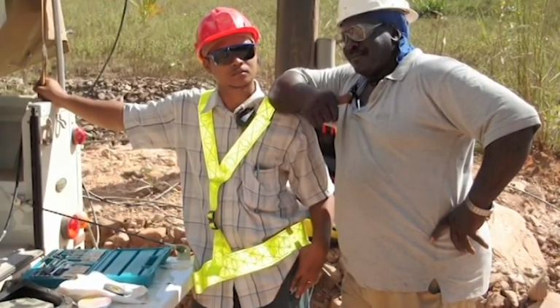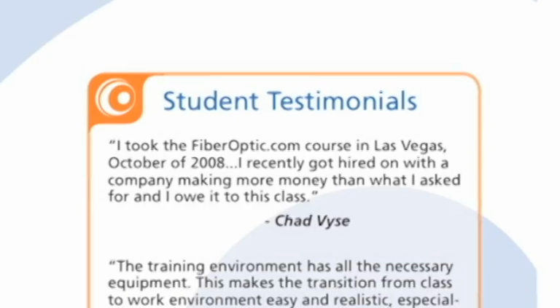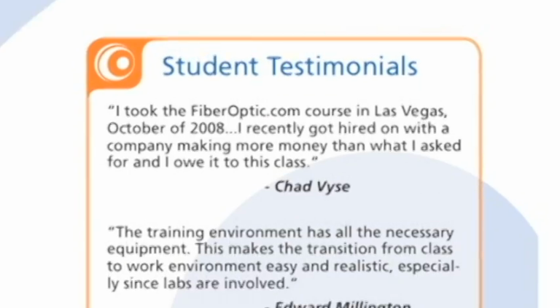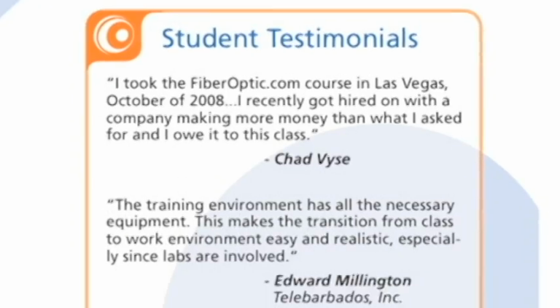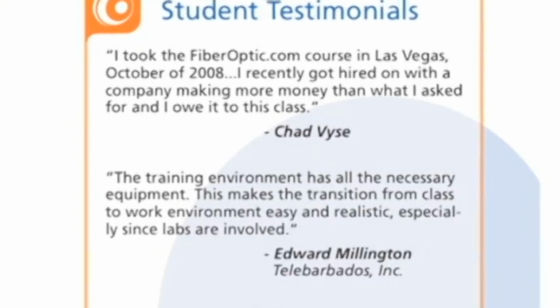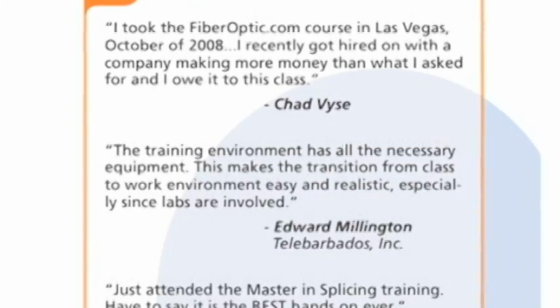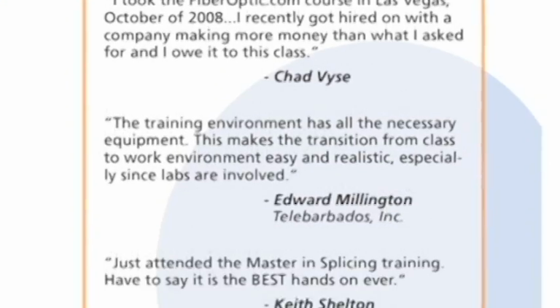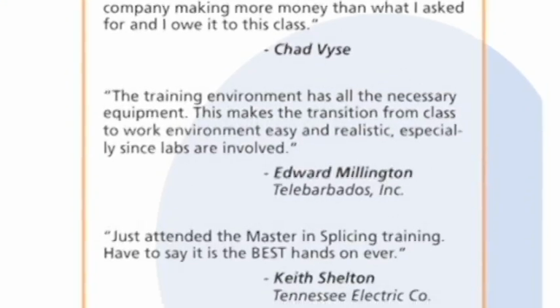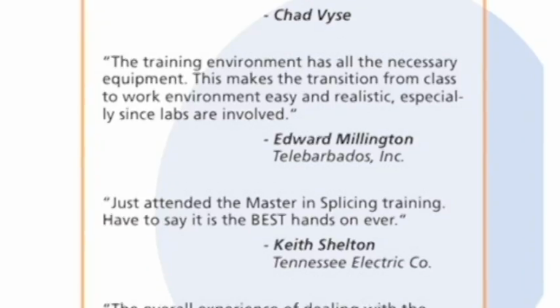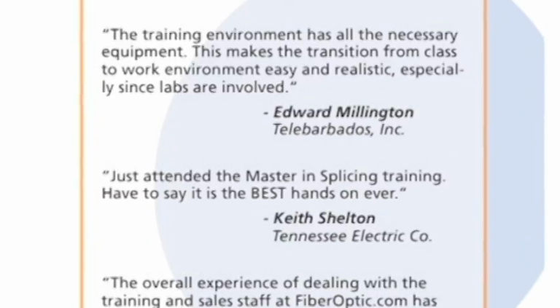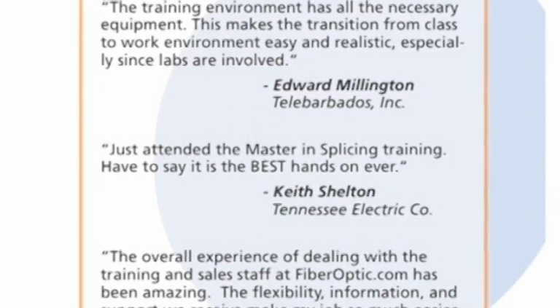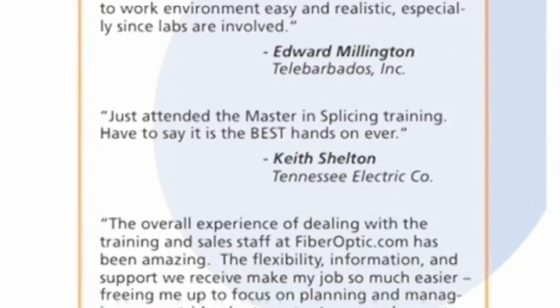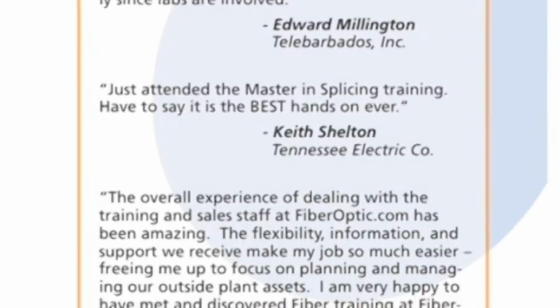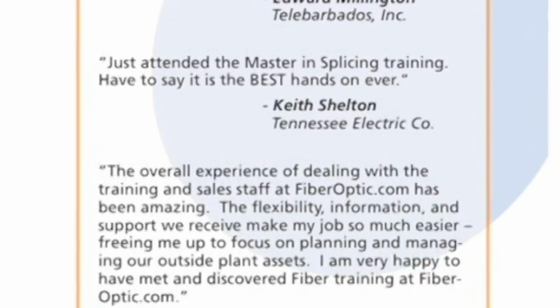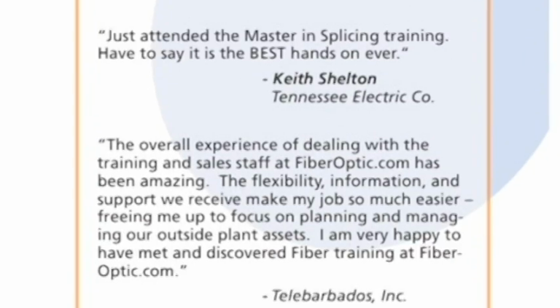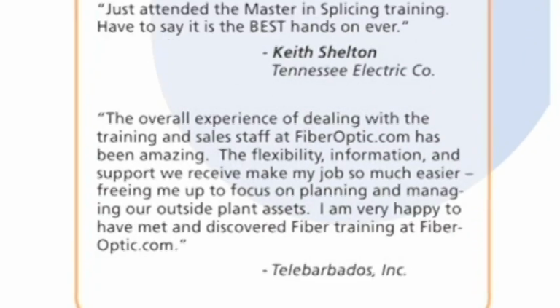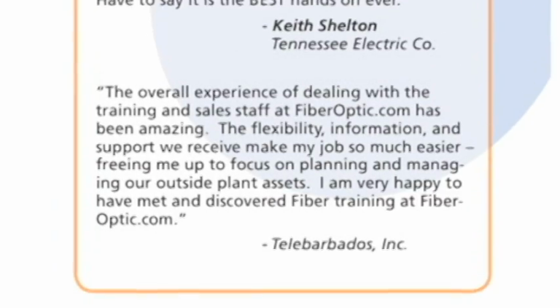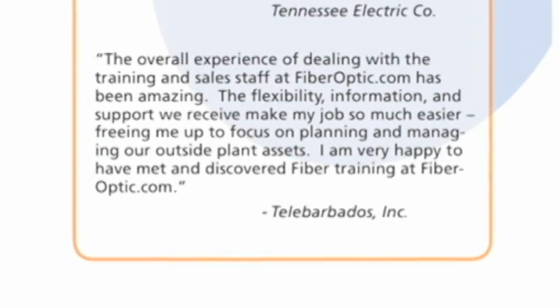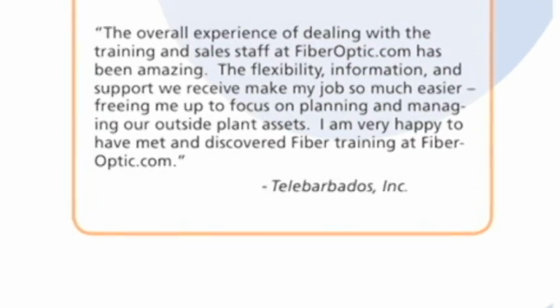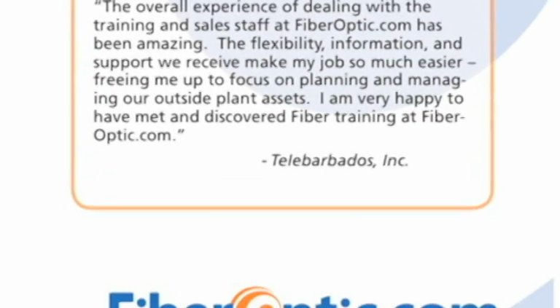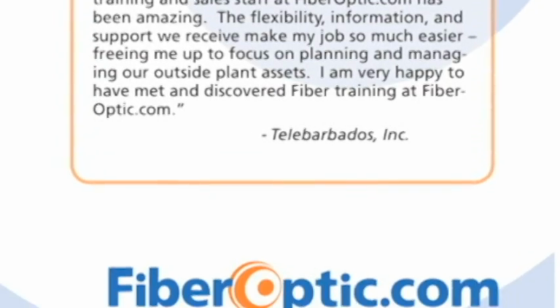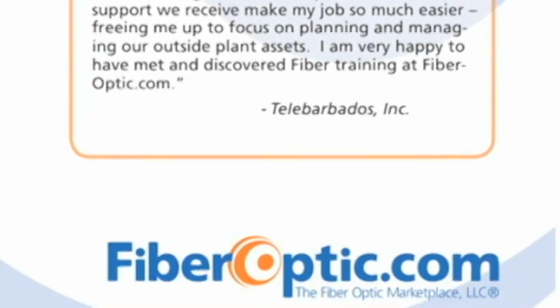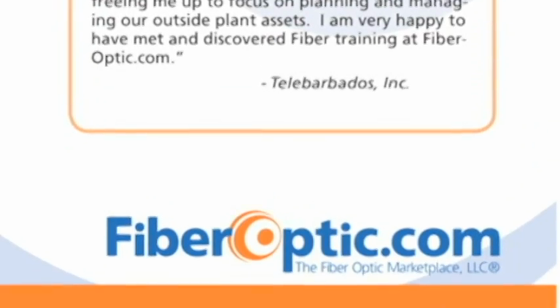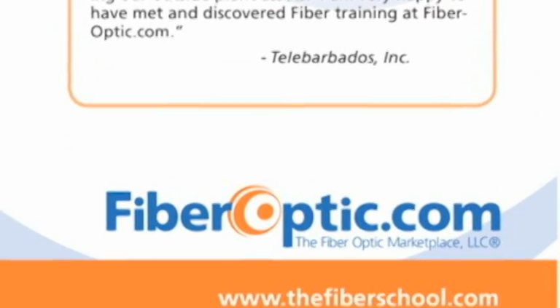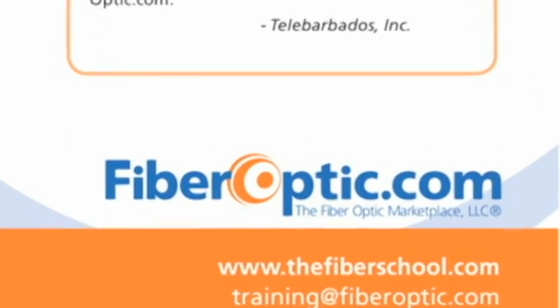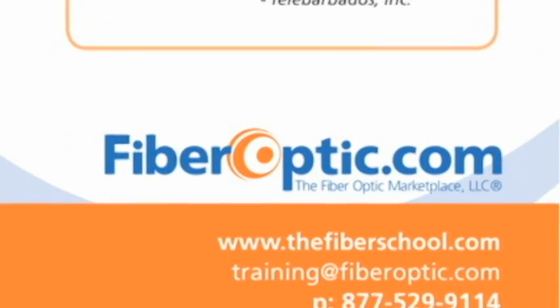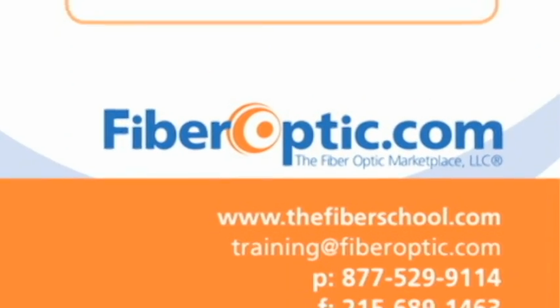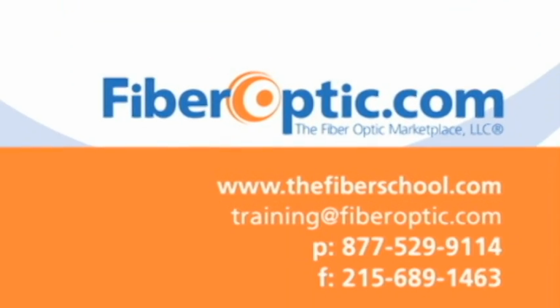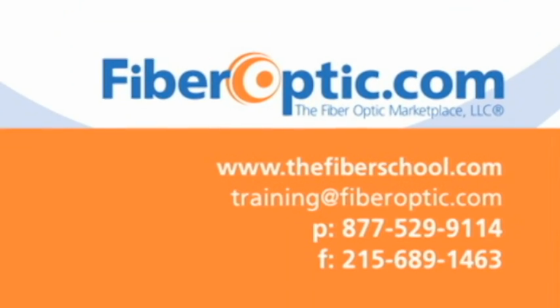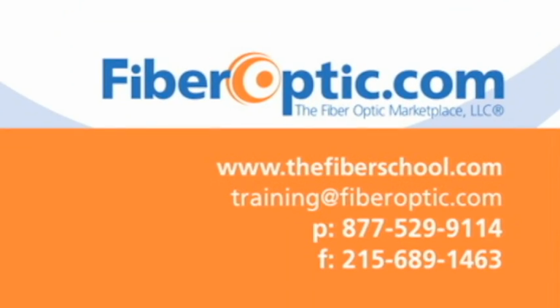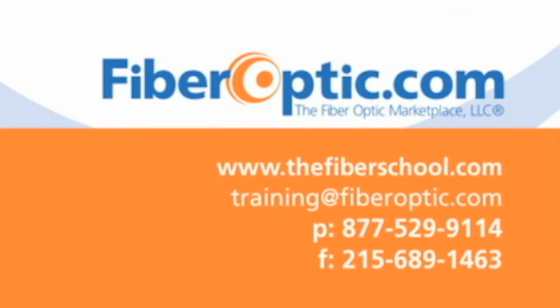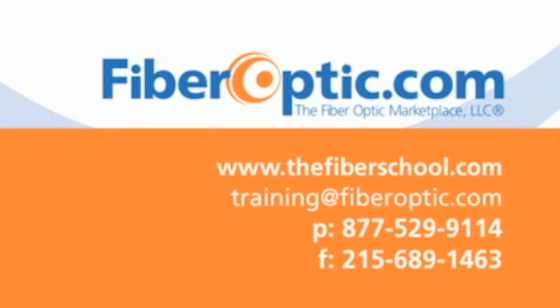For more information on fiber optic training, visit thefiberschool.com or email training at fiberoptic.com.